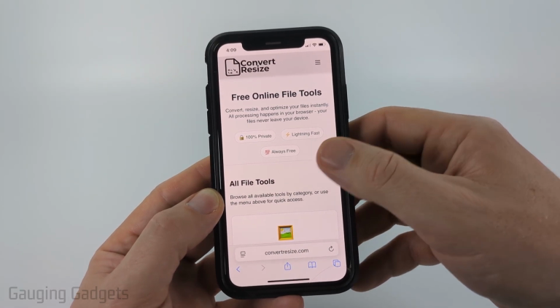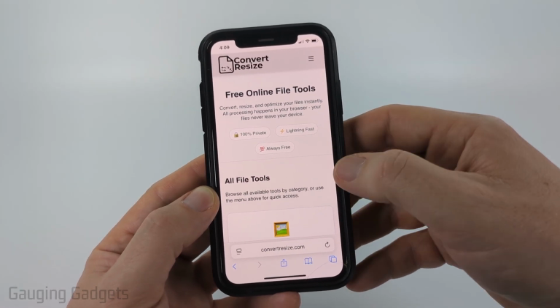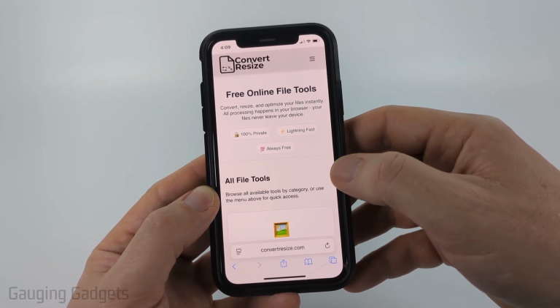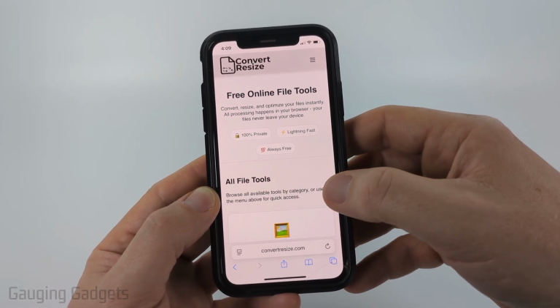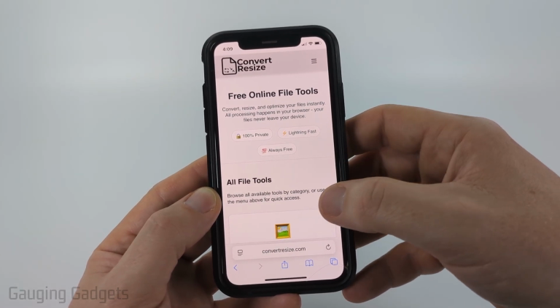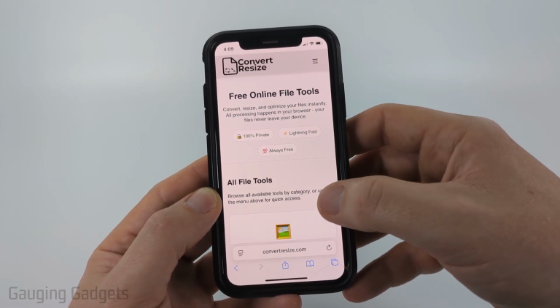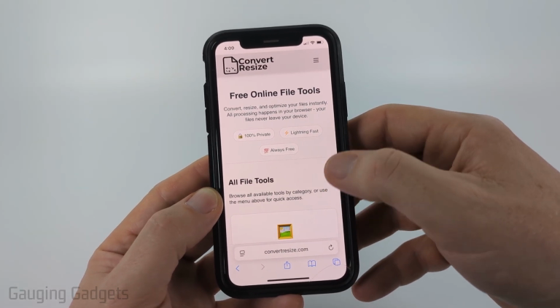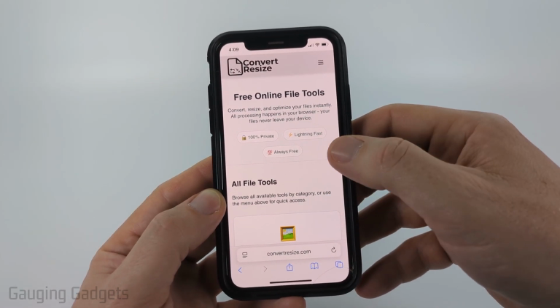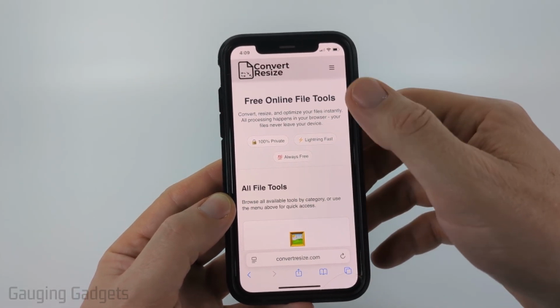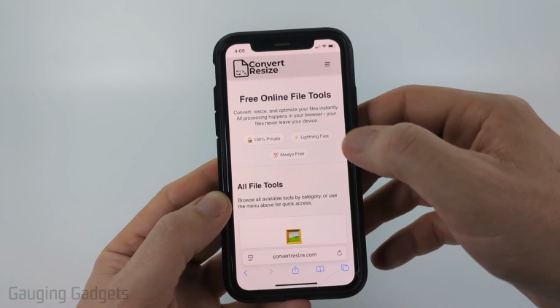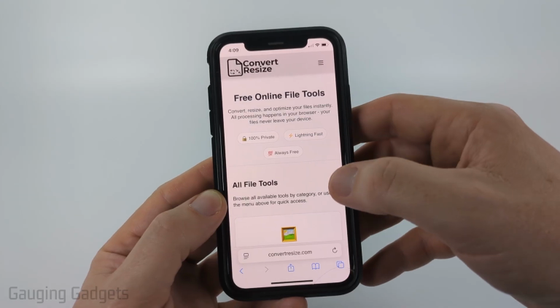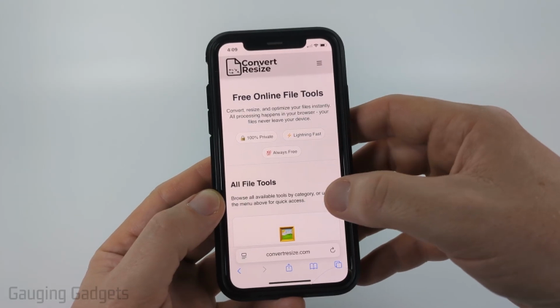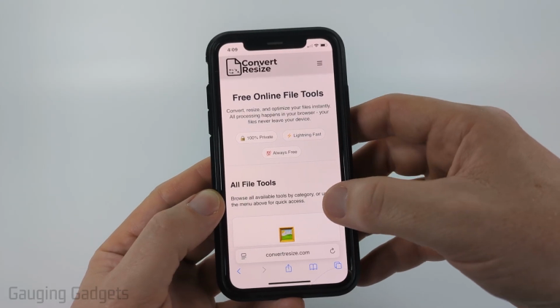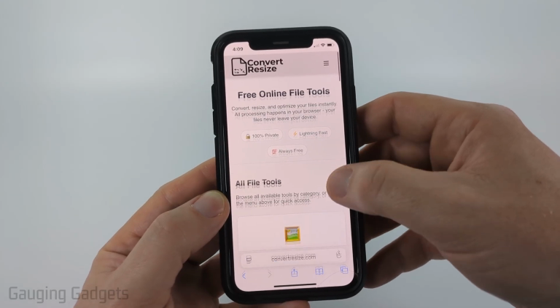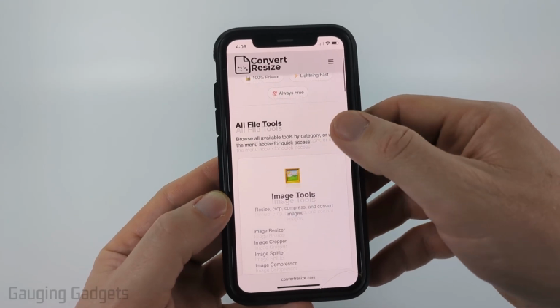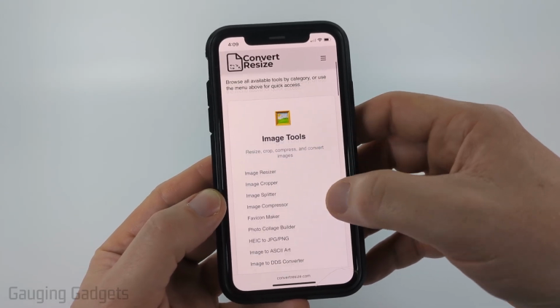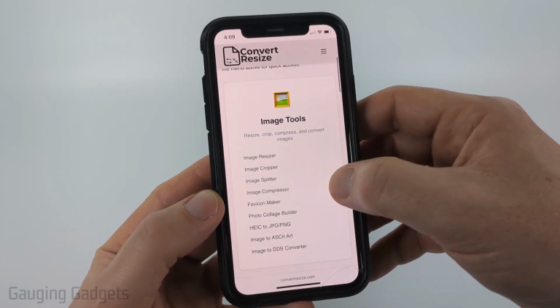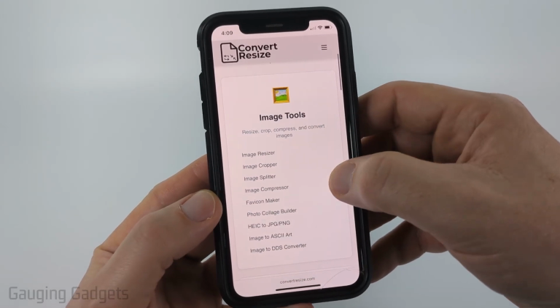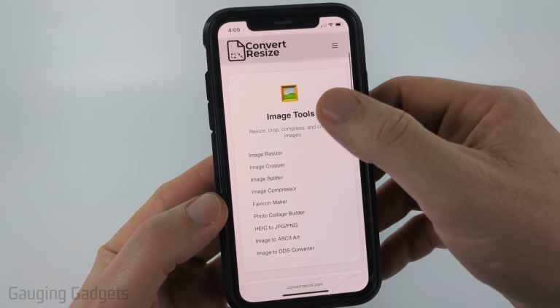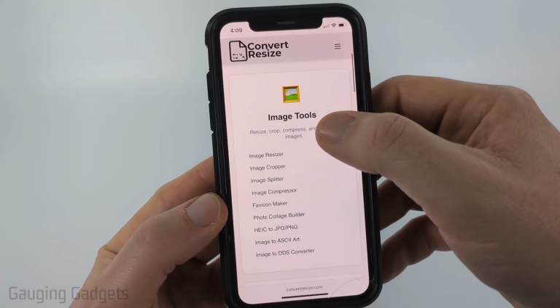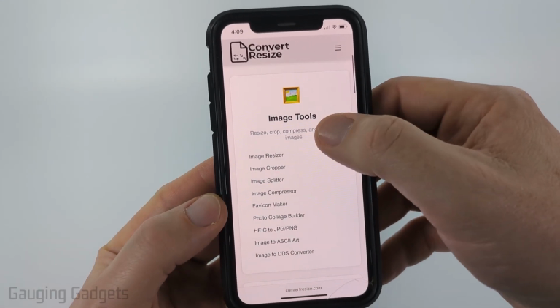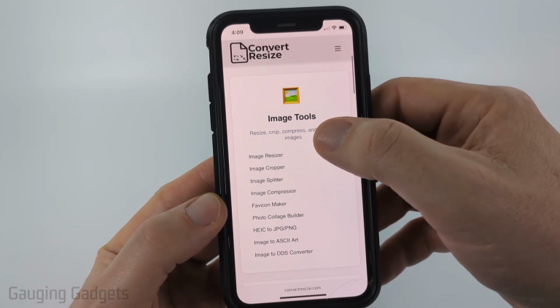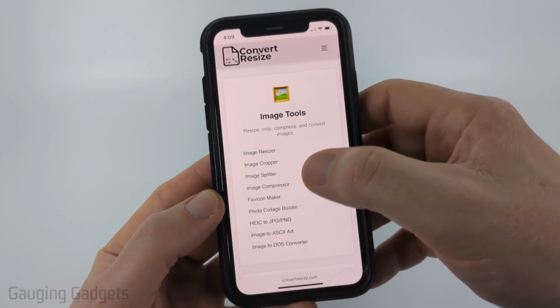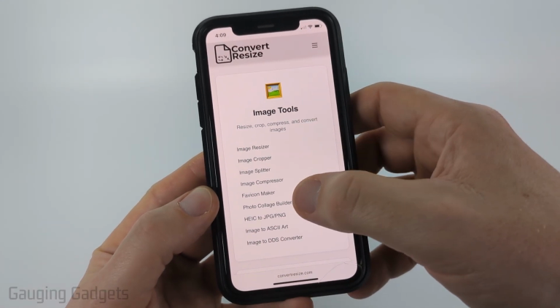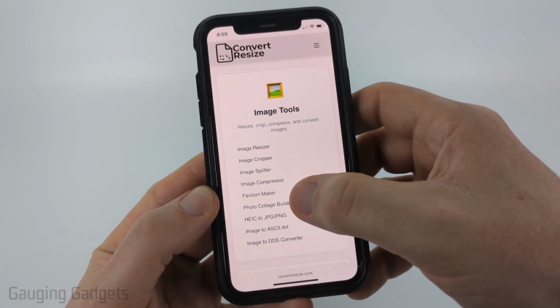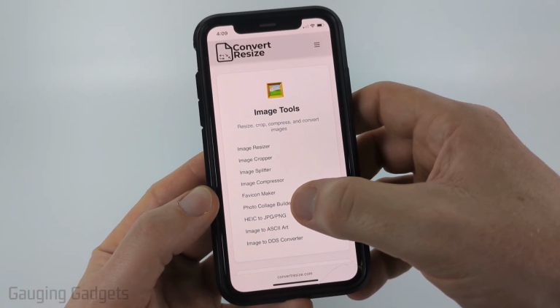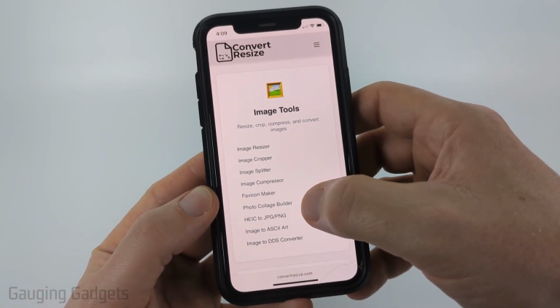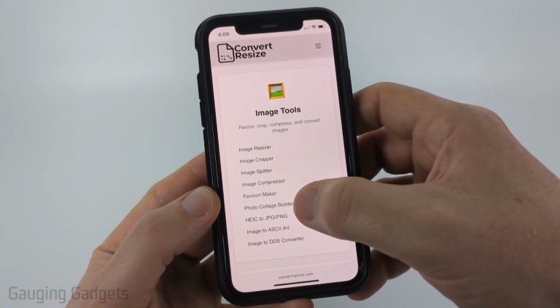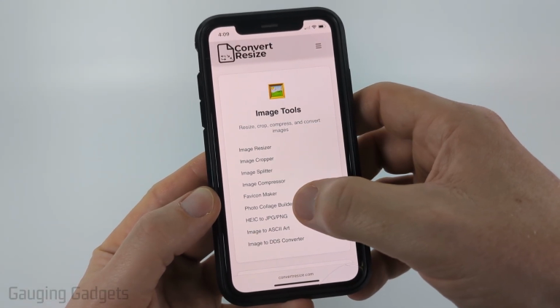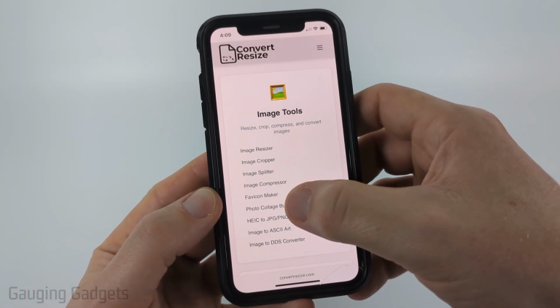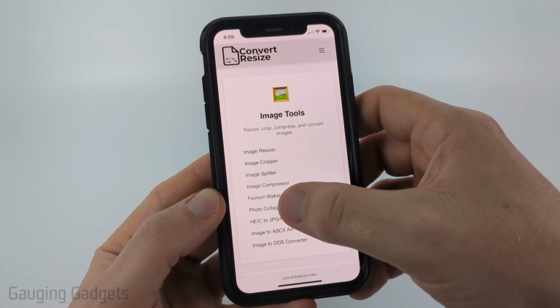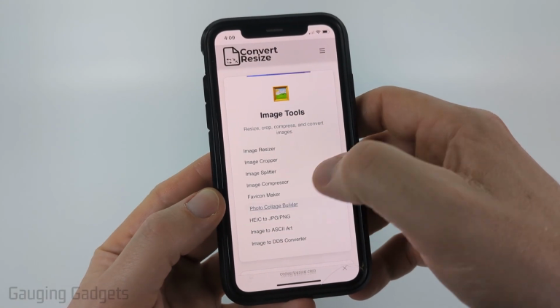Check the description — I have a direct link down there. But once you get to ConvertResize.com, scroll down and under Image Tools, go ahead and select Photo Collage Builder.